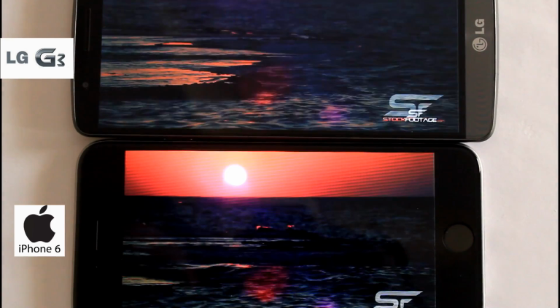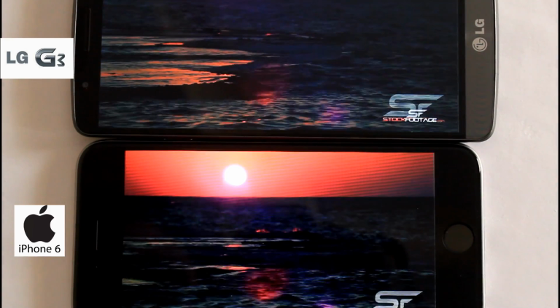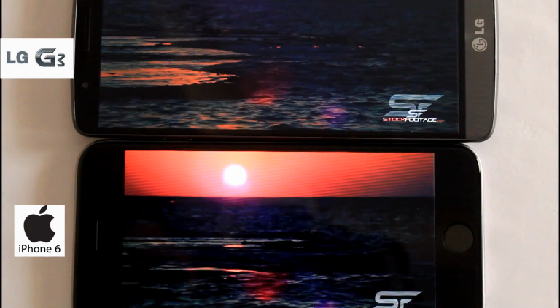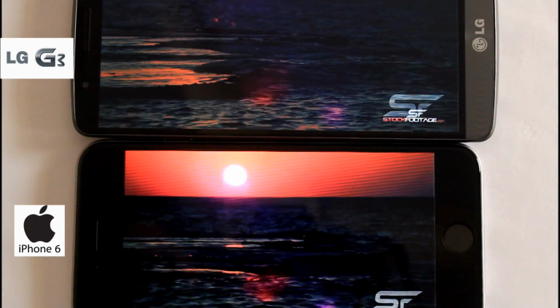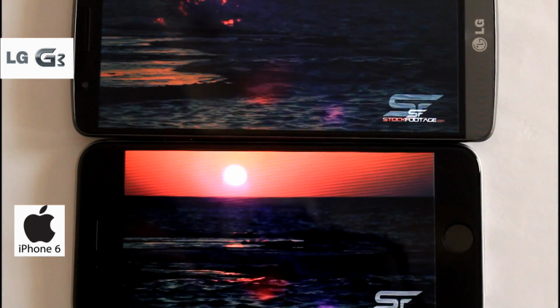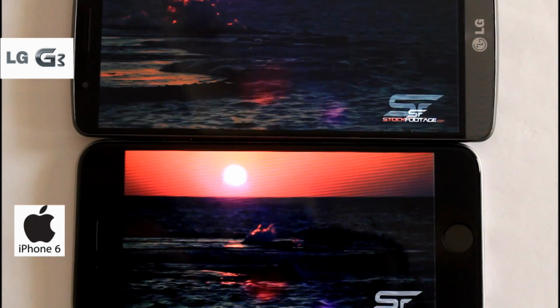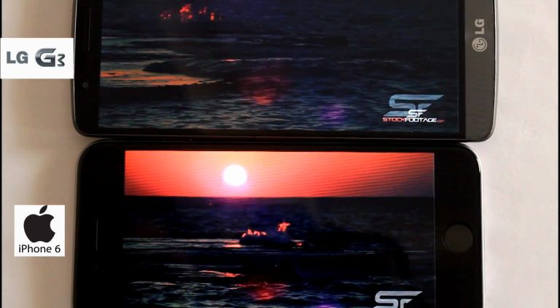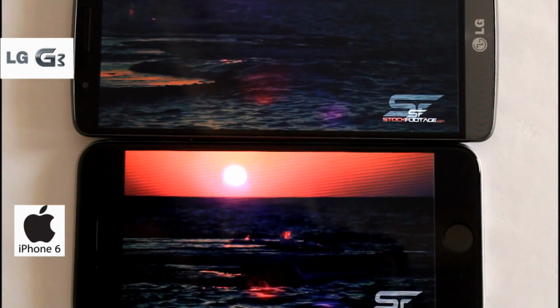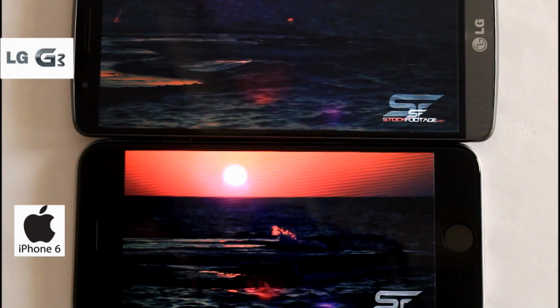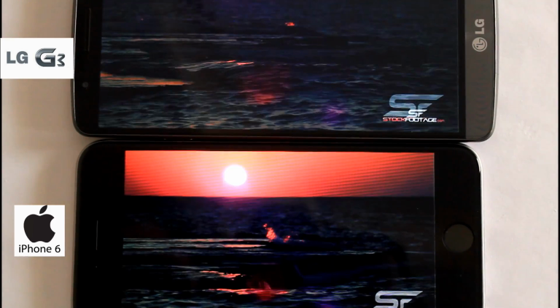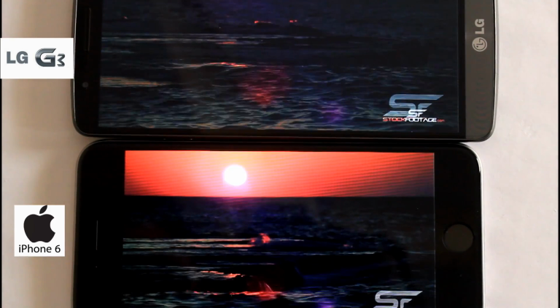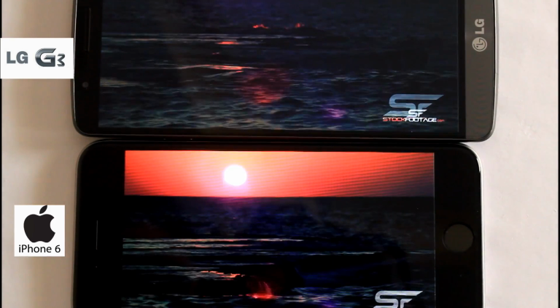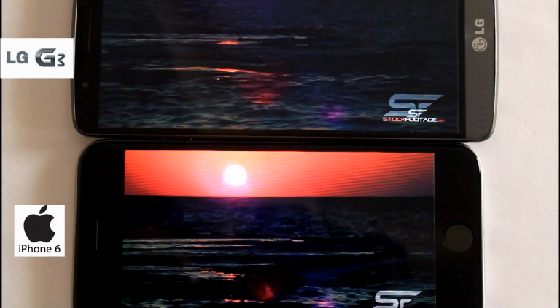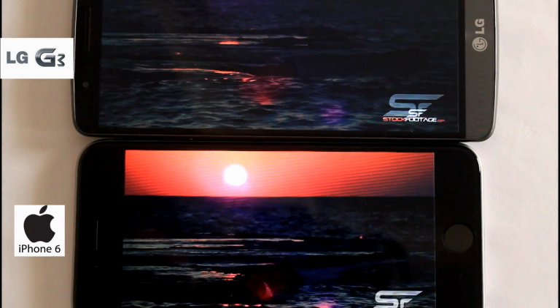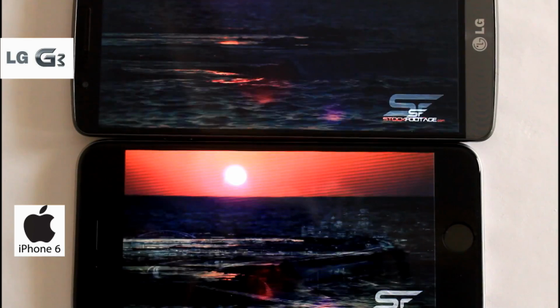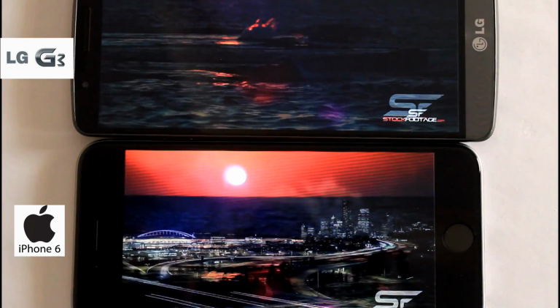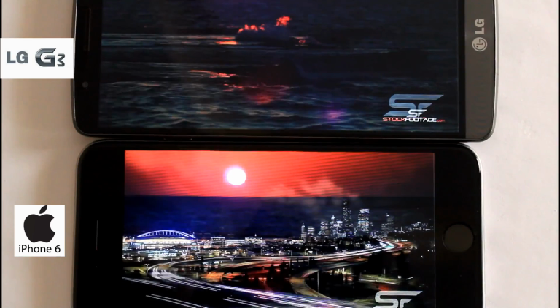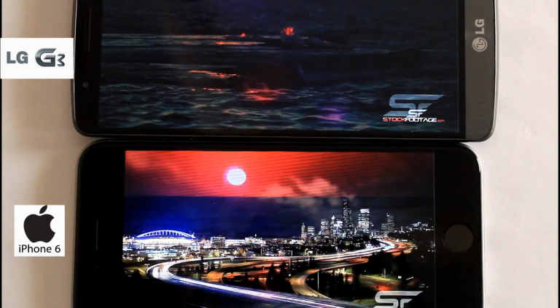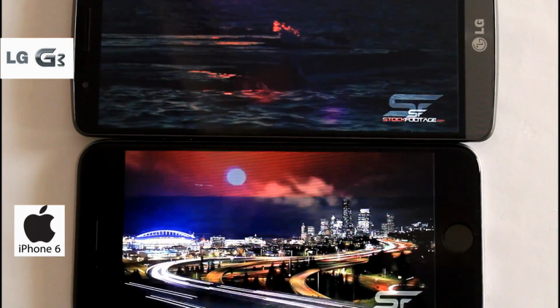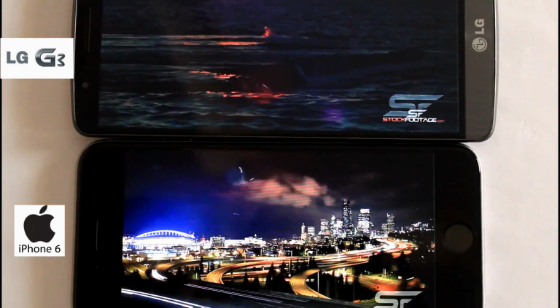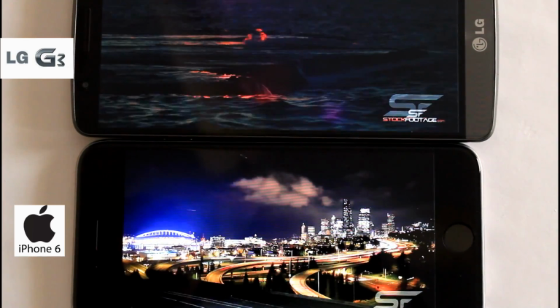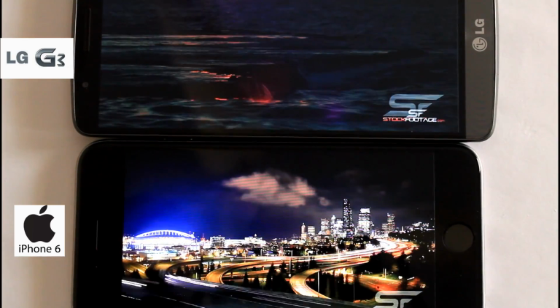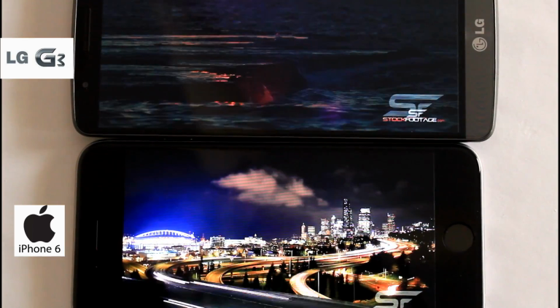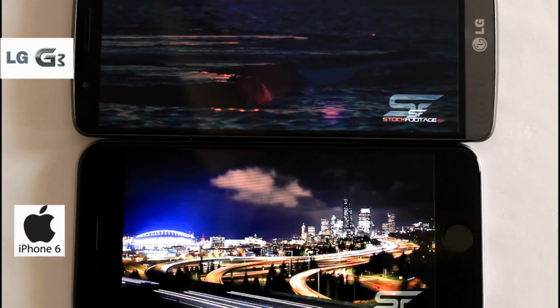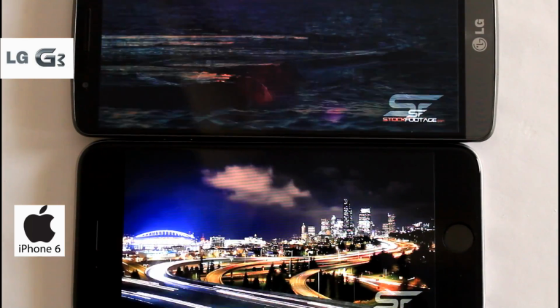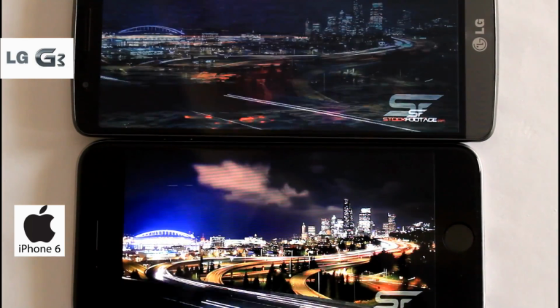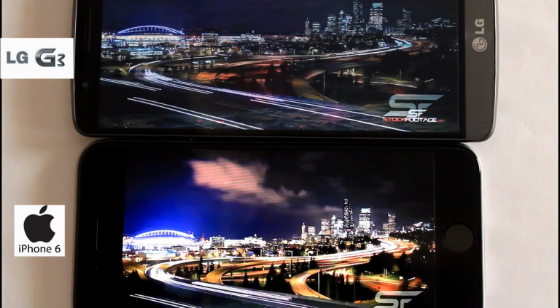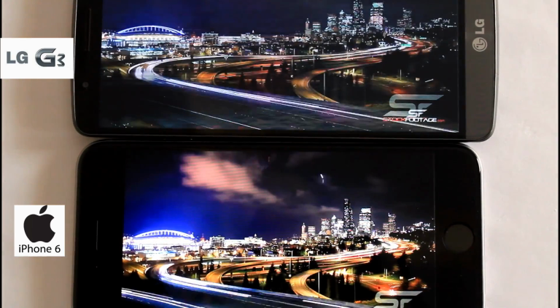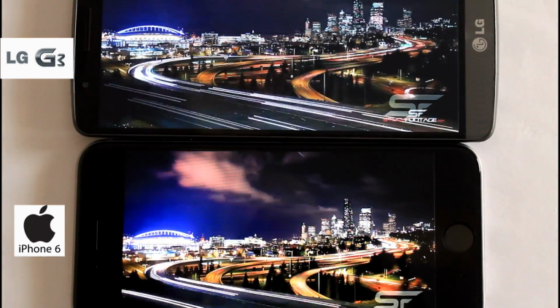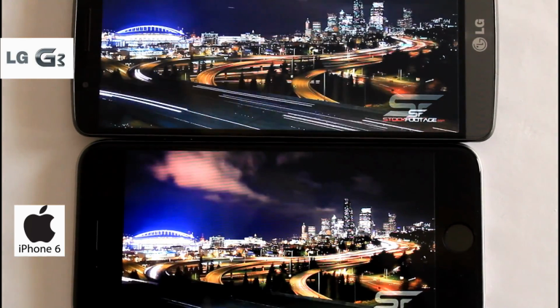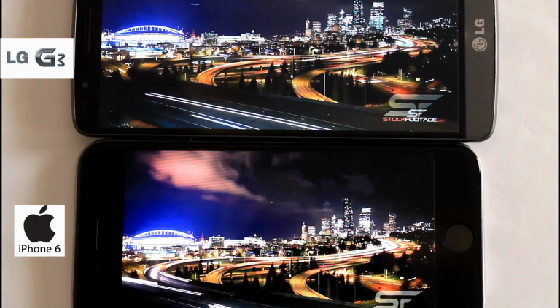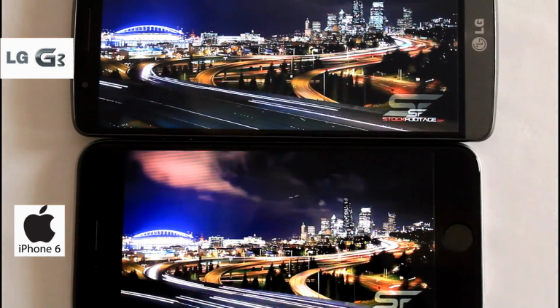Also, low-light videos like the shoot of the night are clearly and properly visible in the iPhone 6.